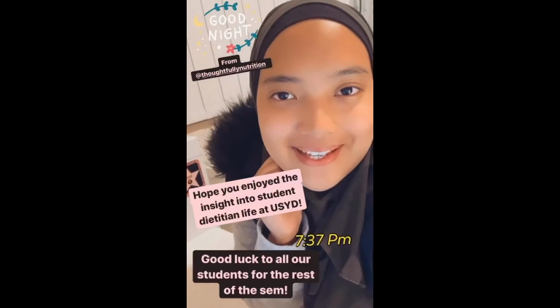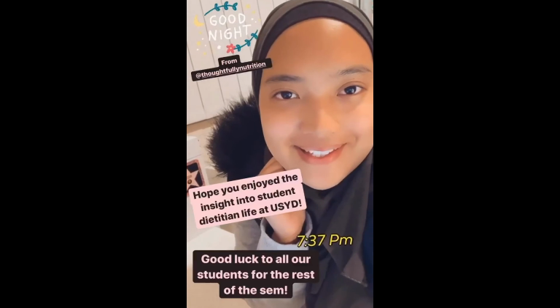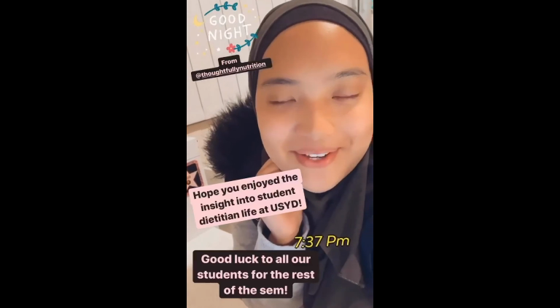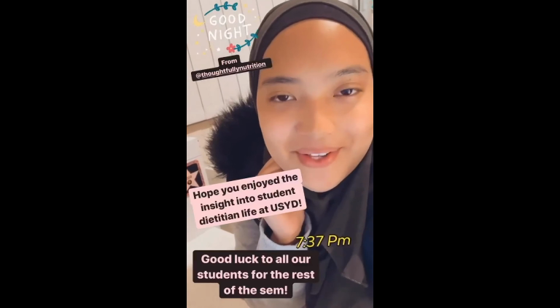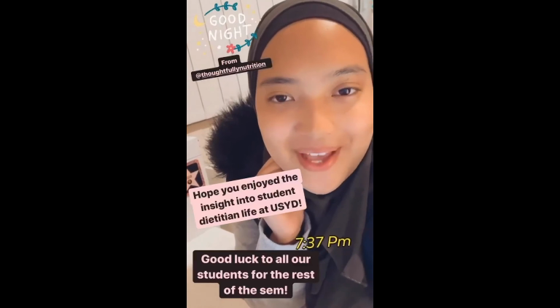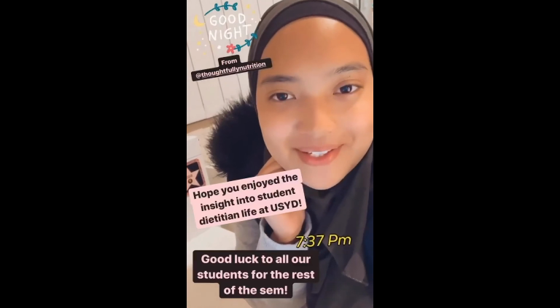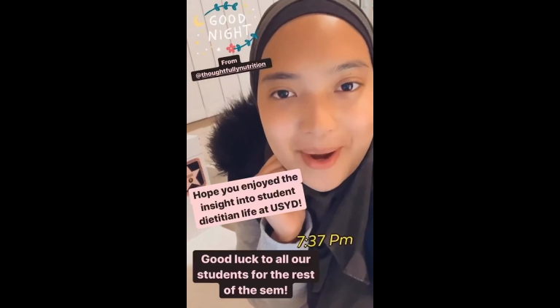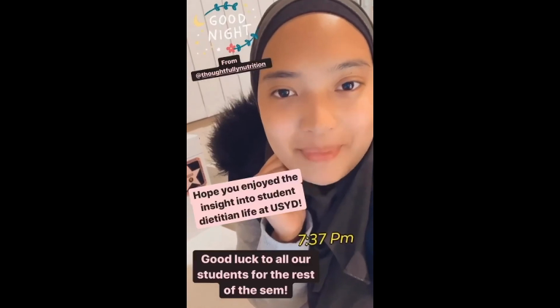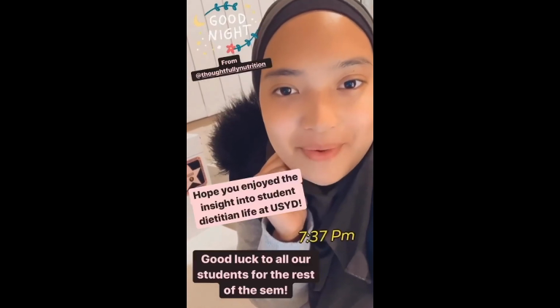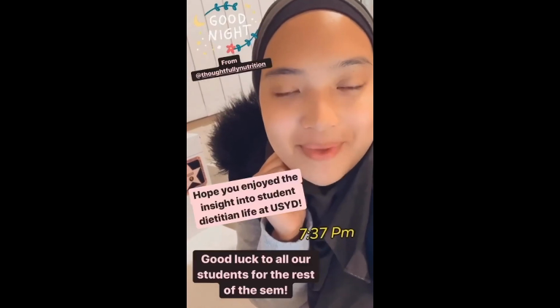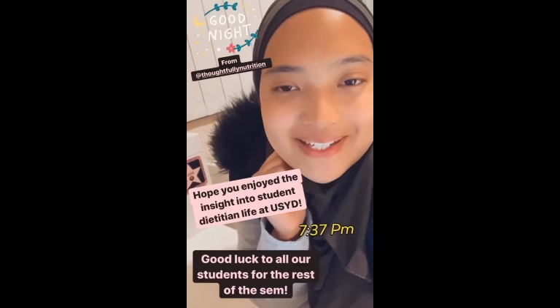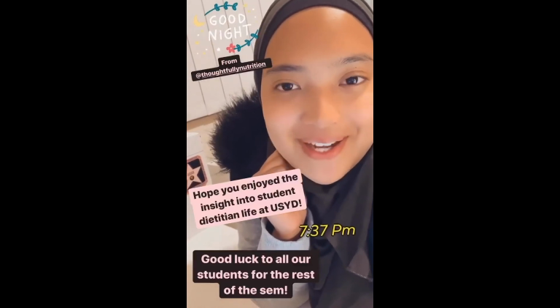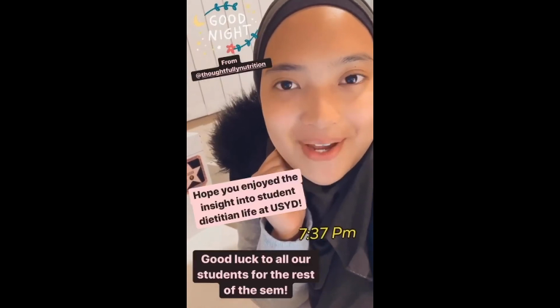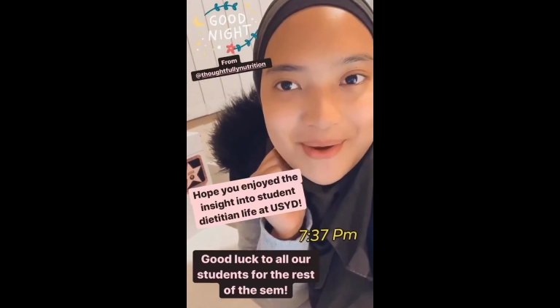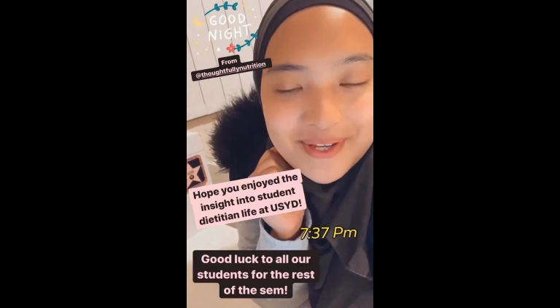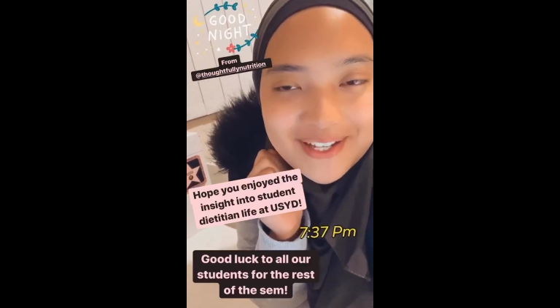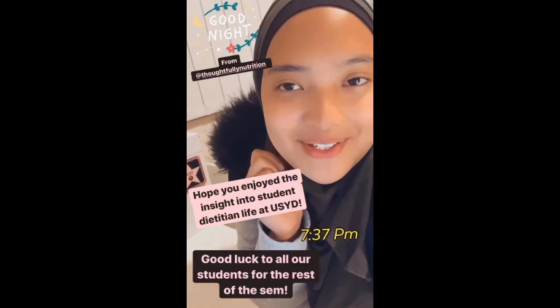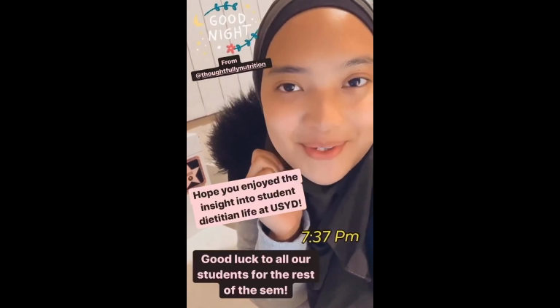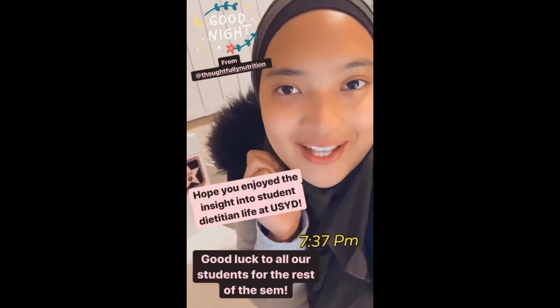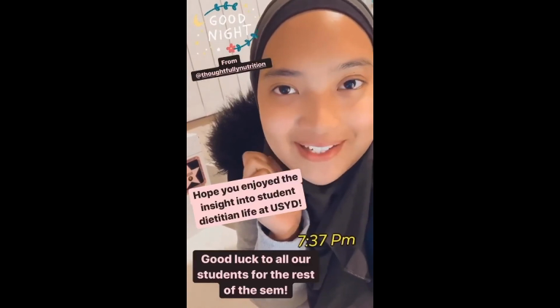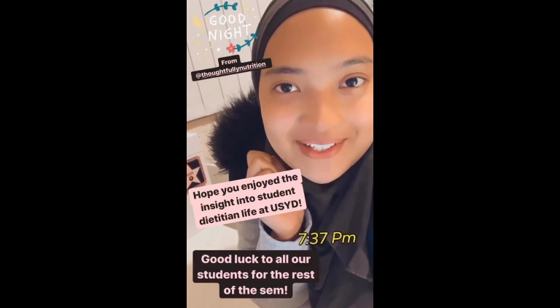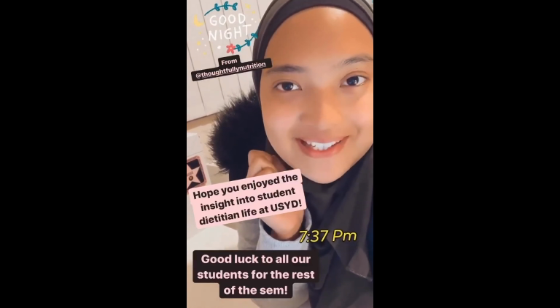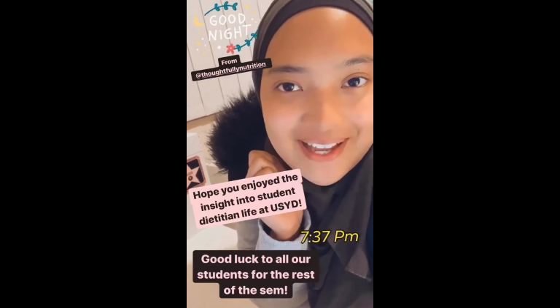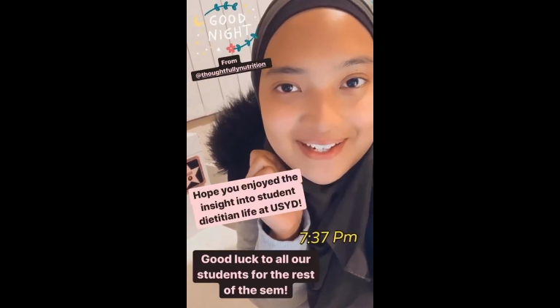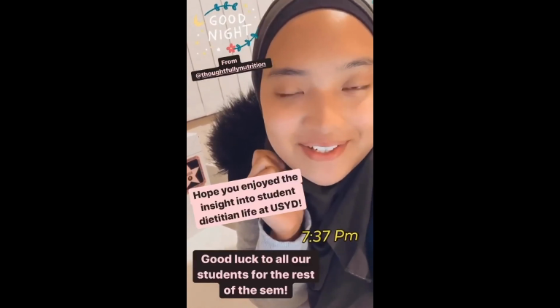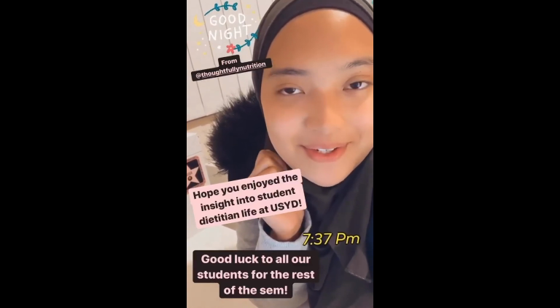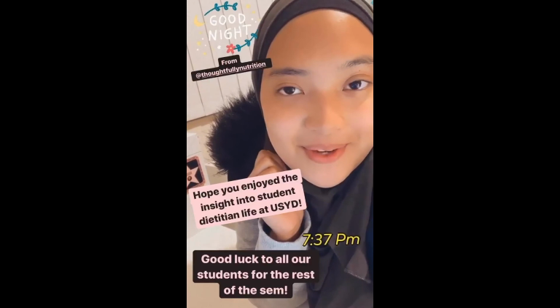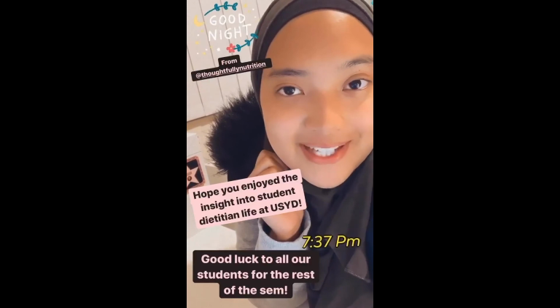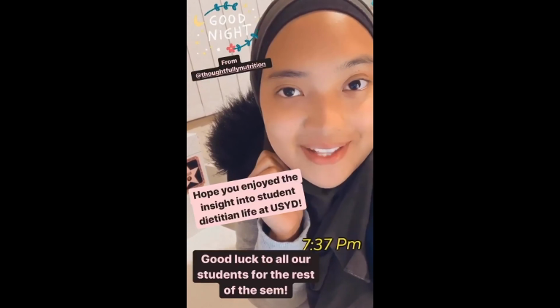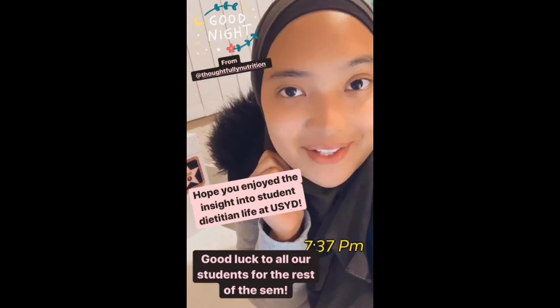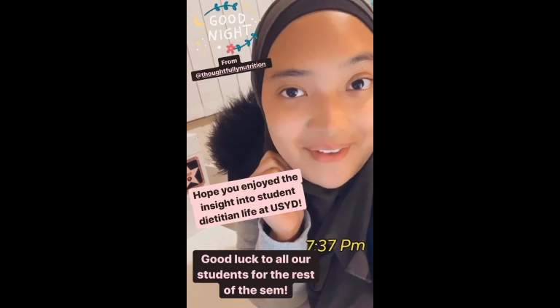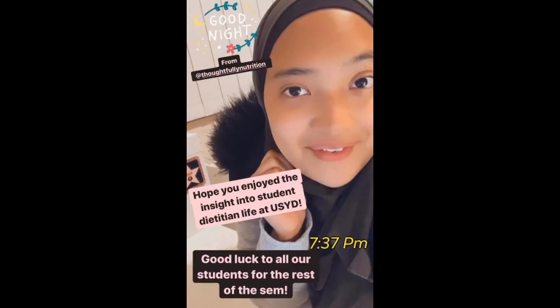That's a wrap from me tonight. Hope you guys enjoyed that little insight into a day in the life of an MND student at the University of Sydney.